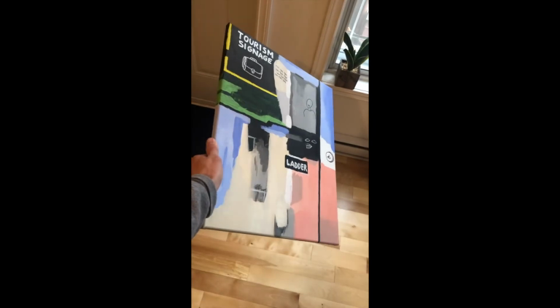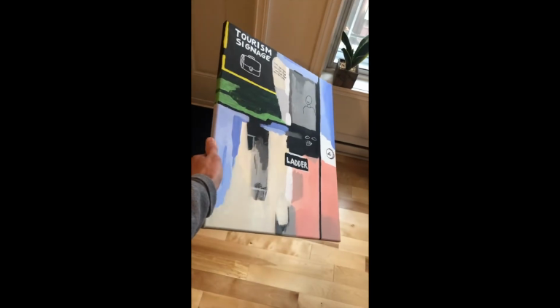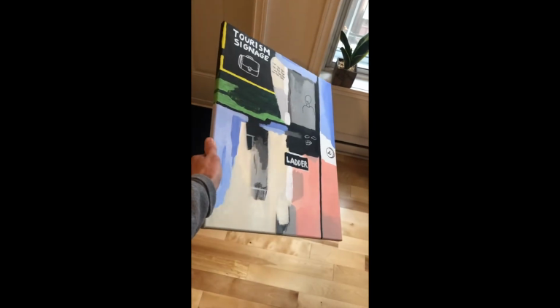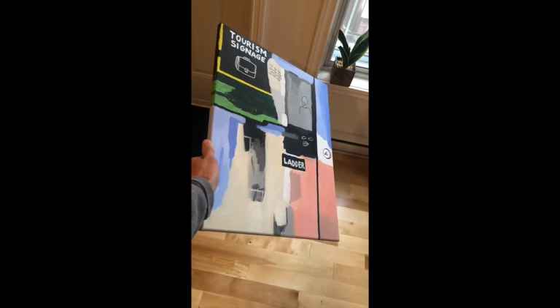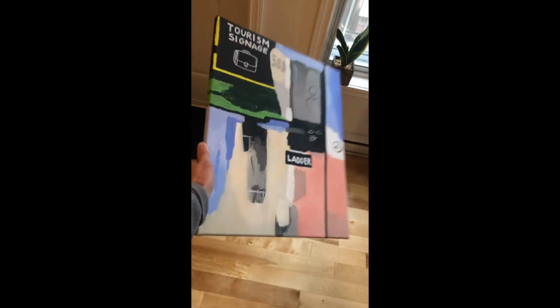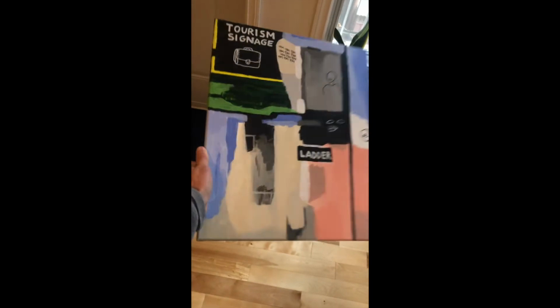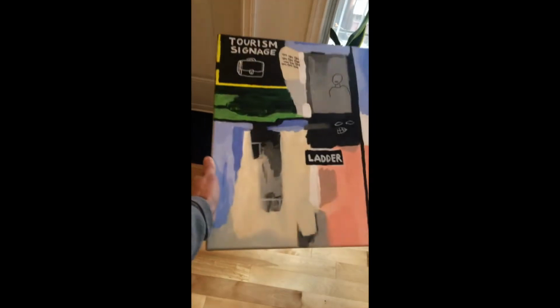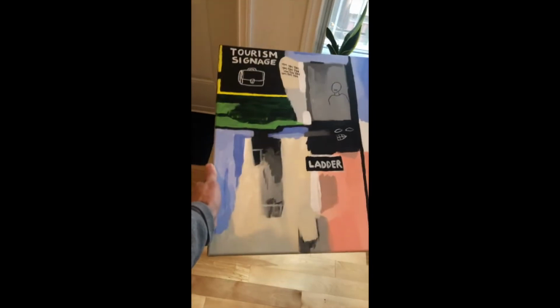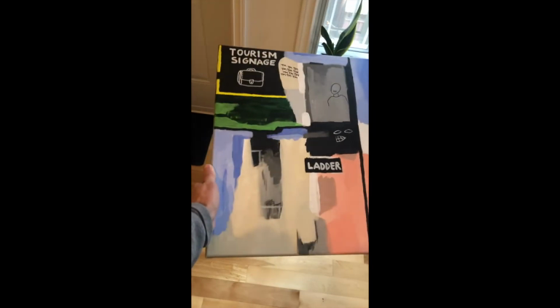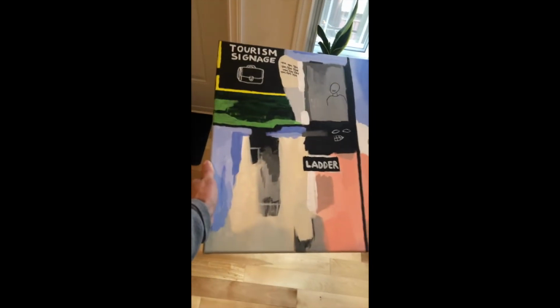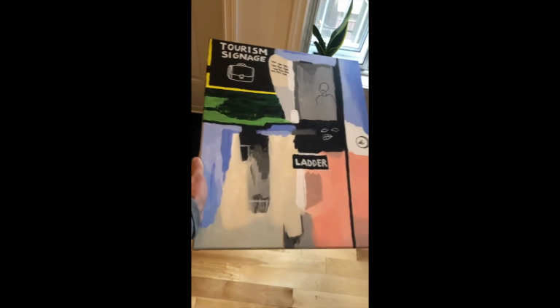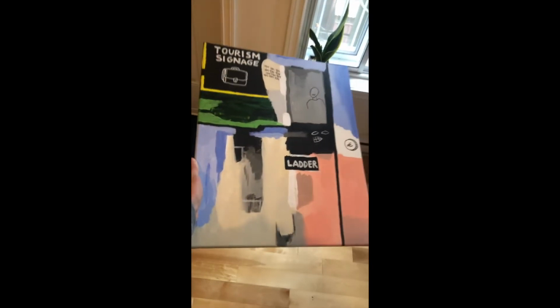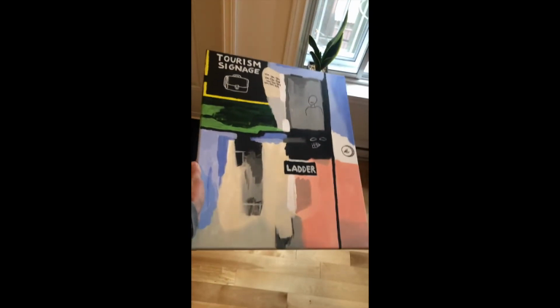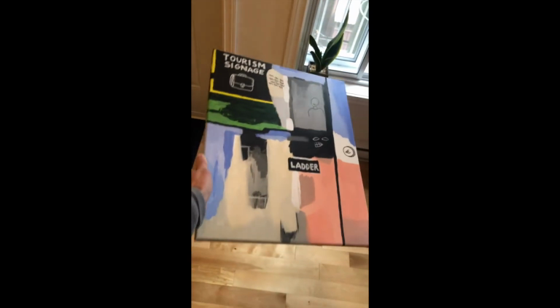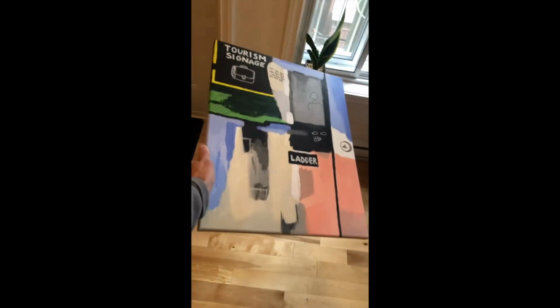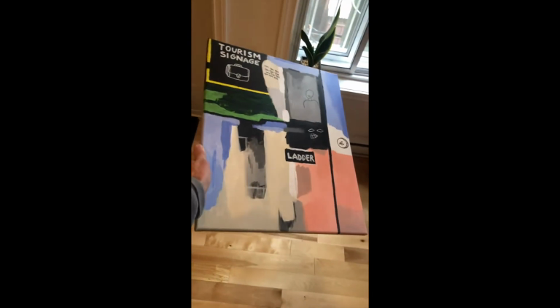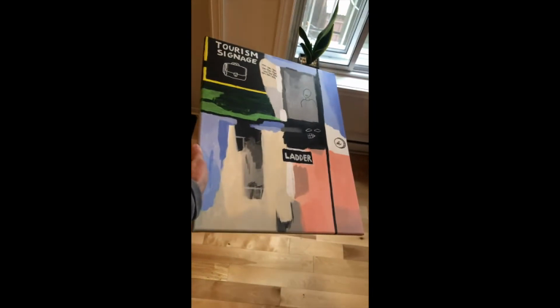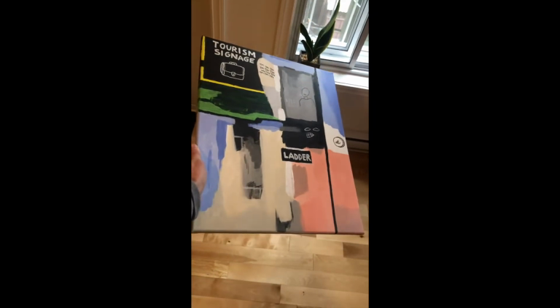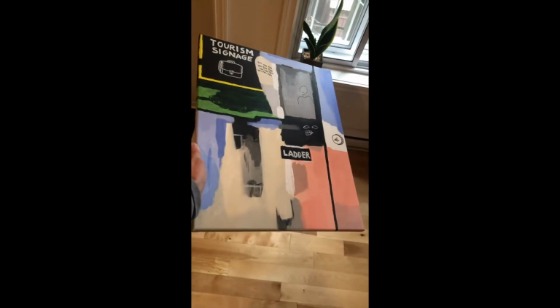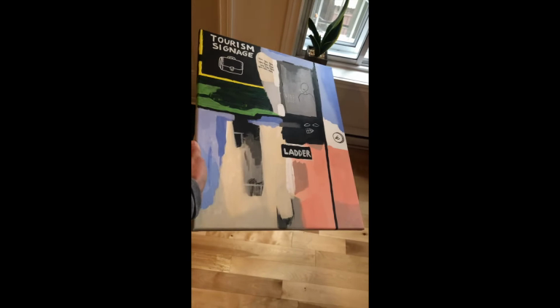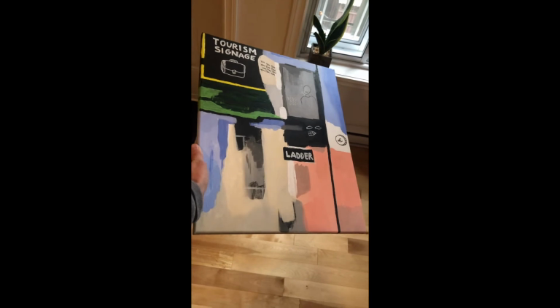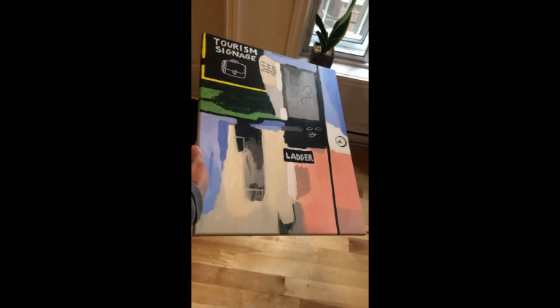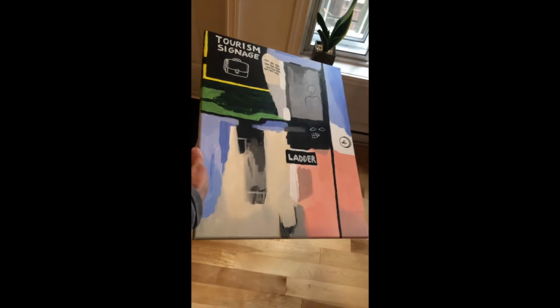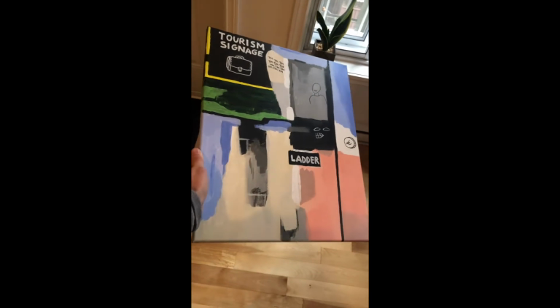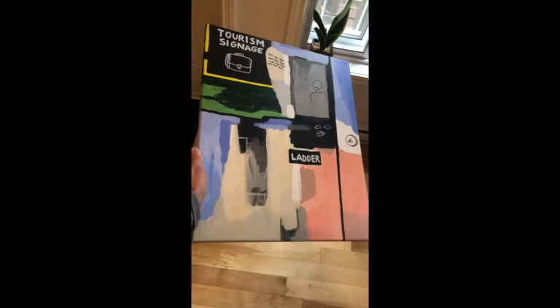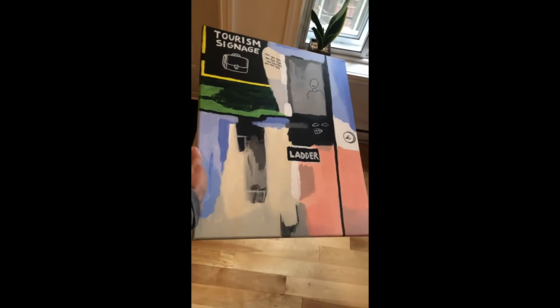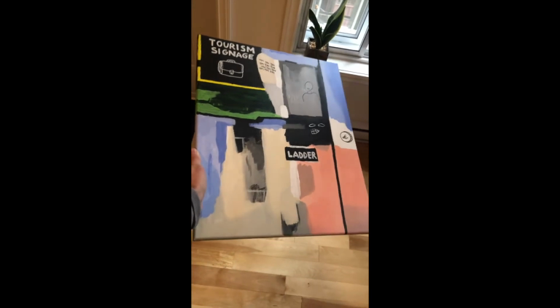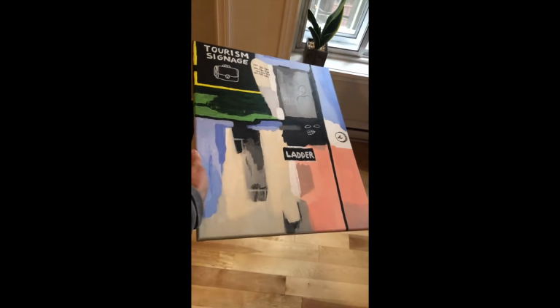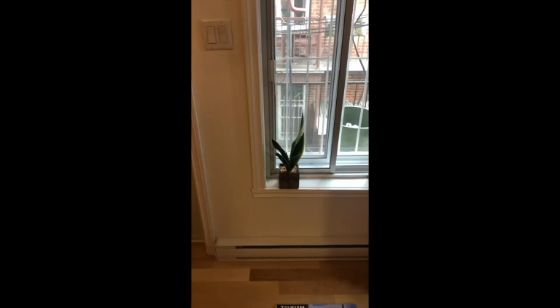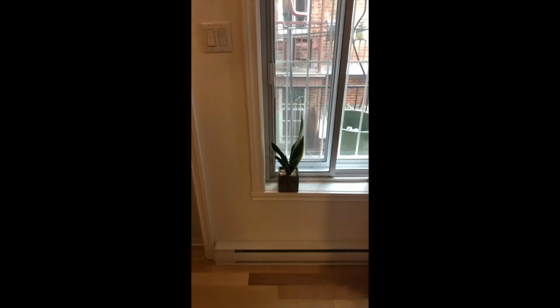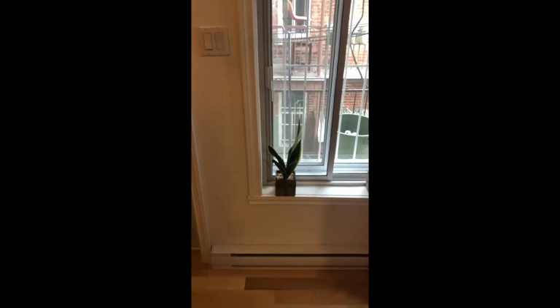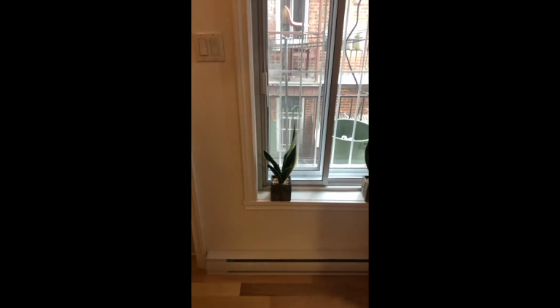Hey everyone, I'm just going to be showing you how to take your cover photo for when uploading a listing on Koji Street.